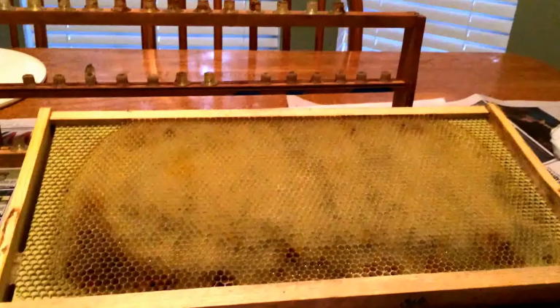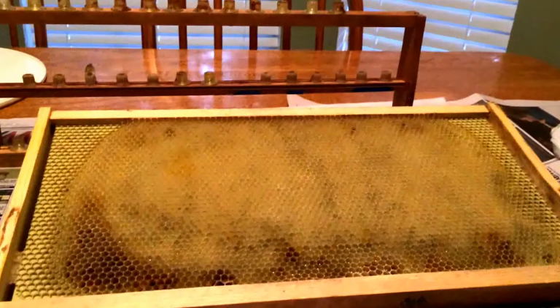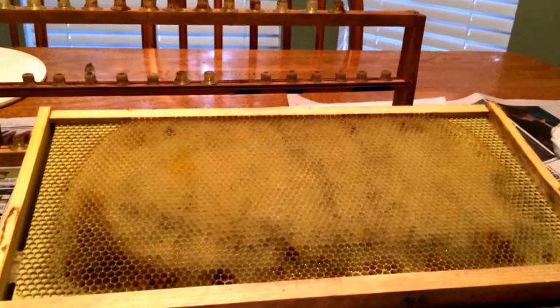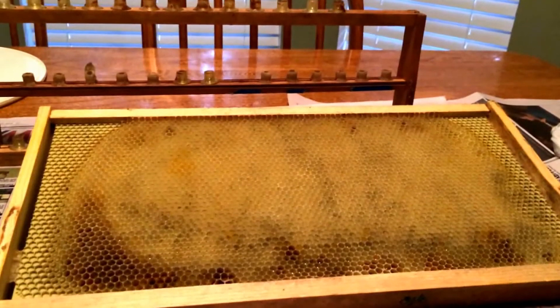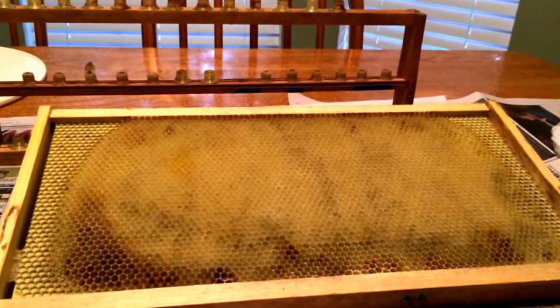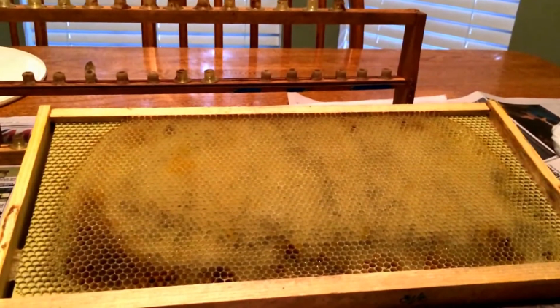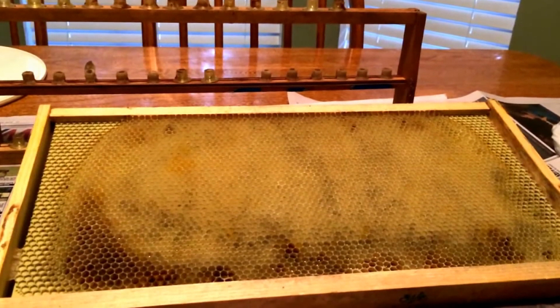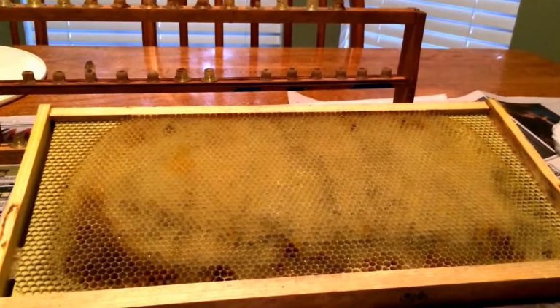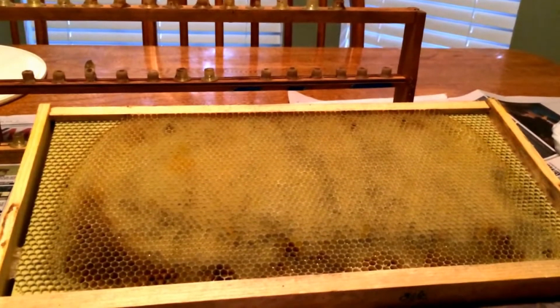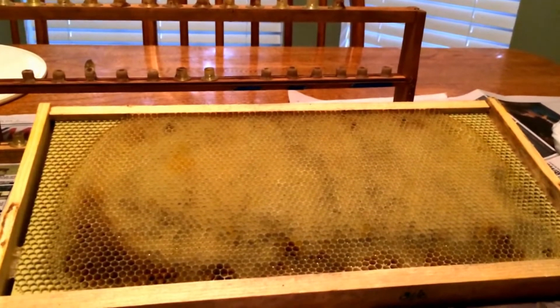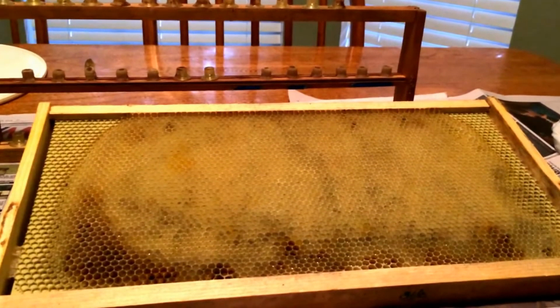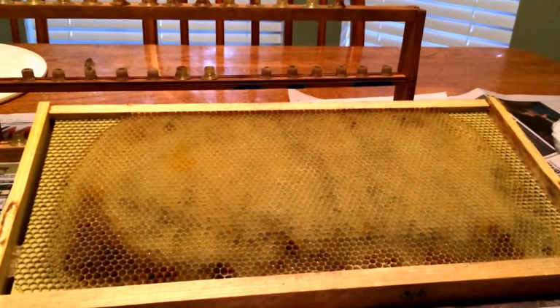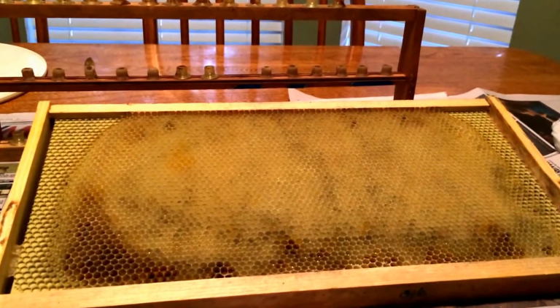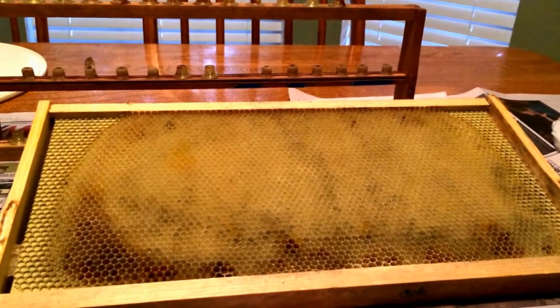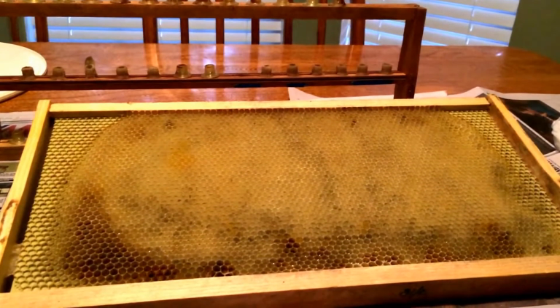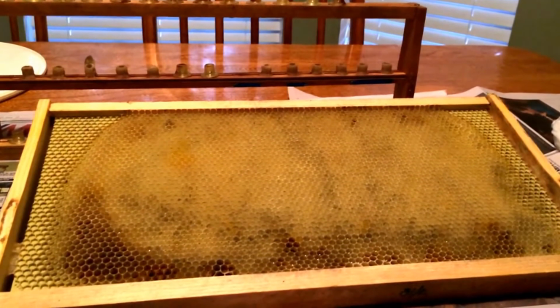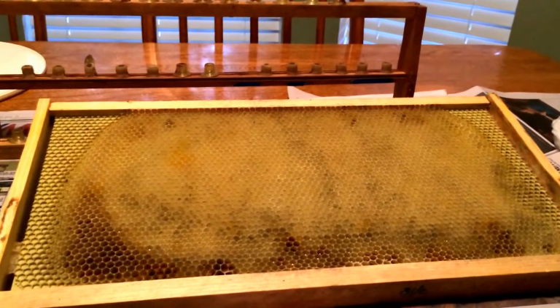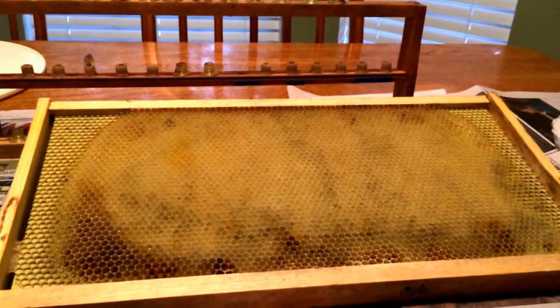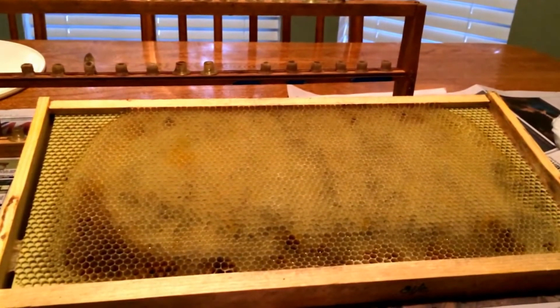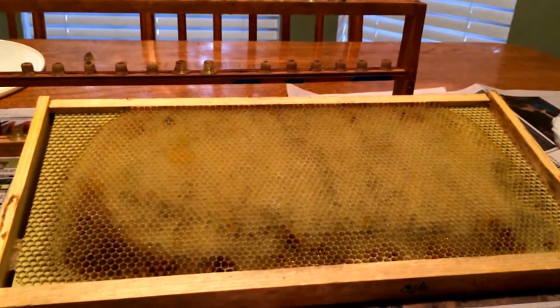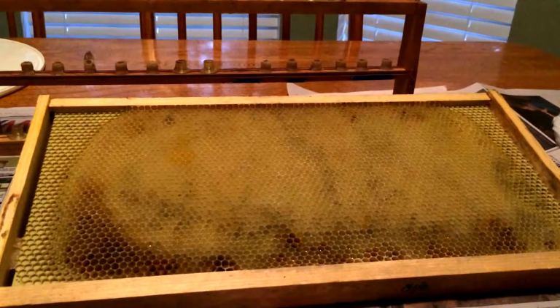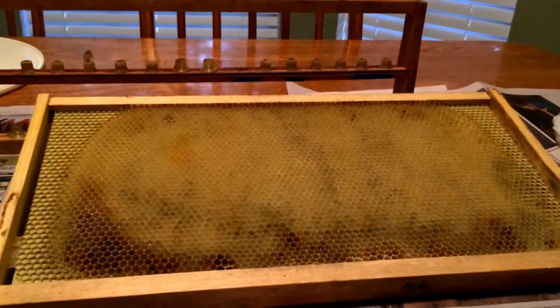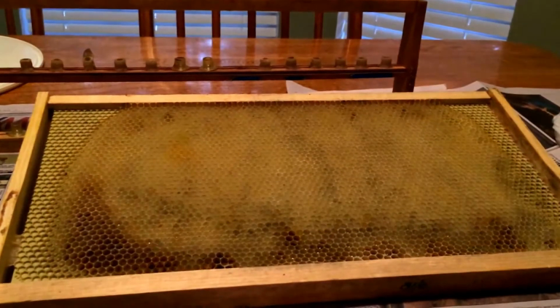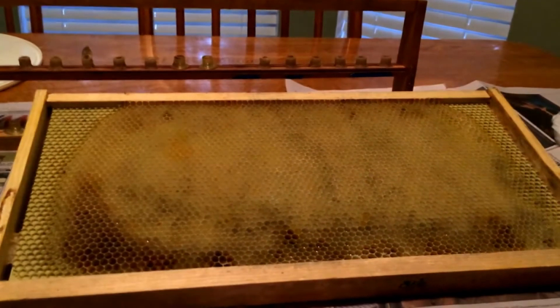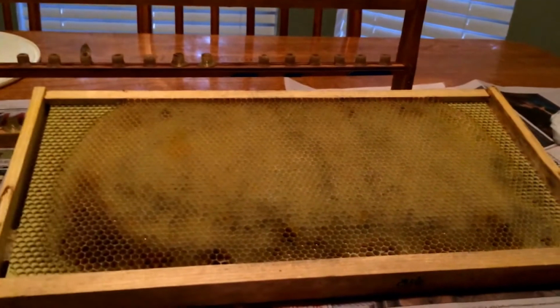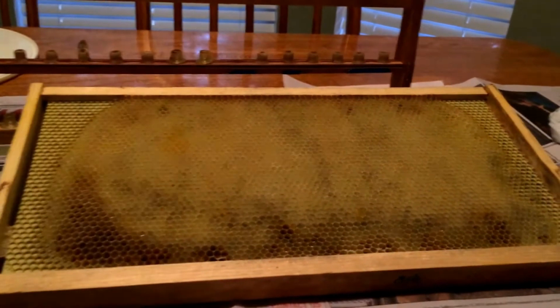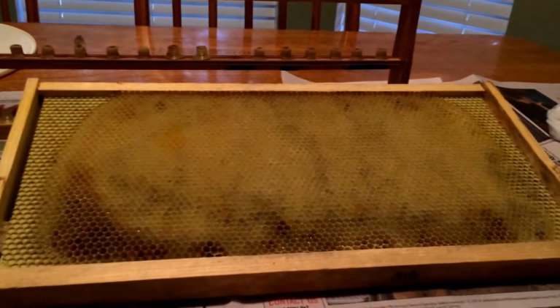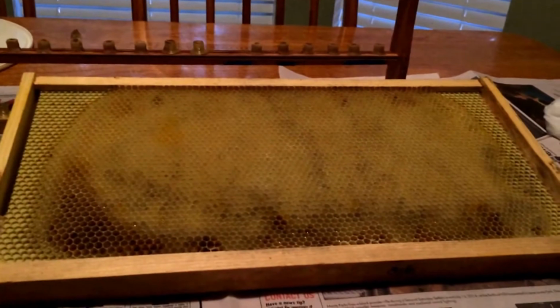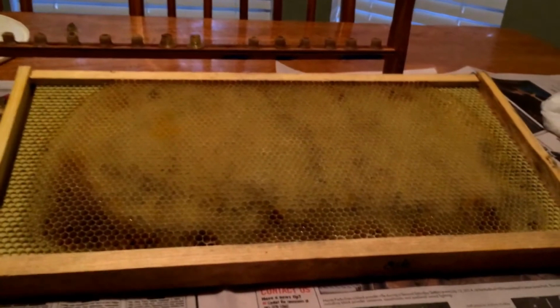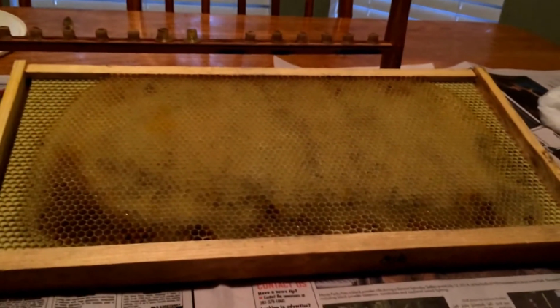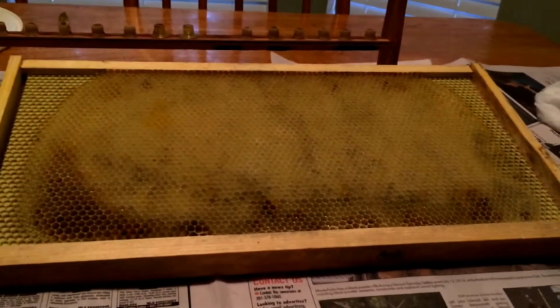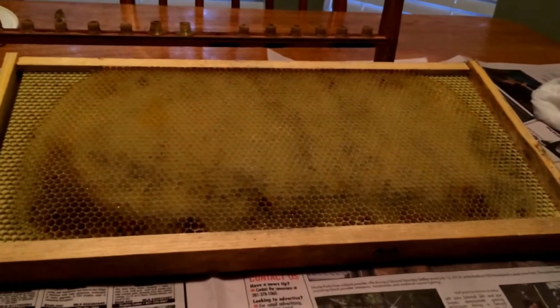Alright folks, it's the moment you've all been waiting for. It is graft day.